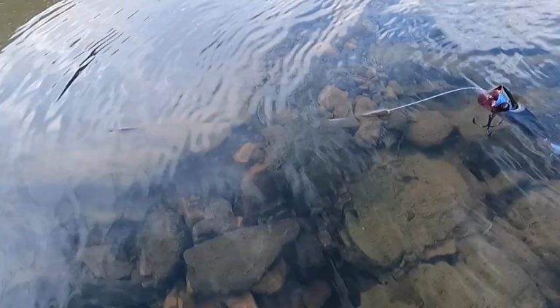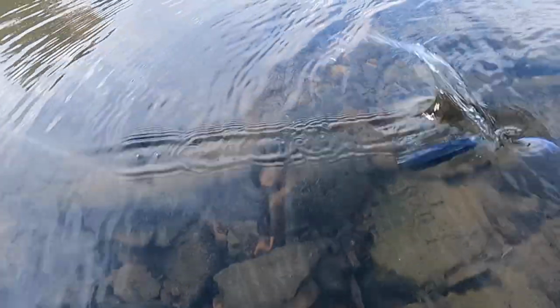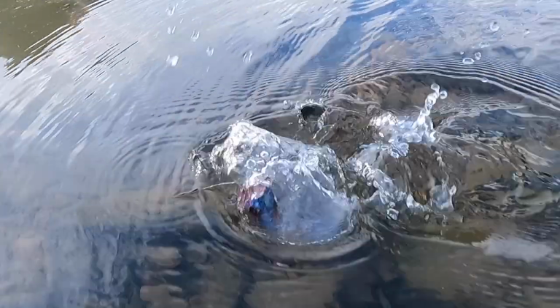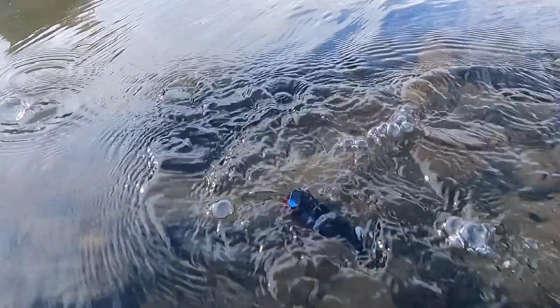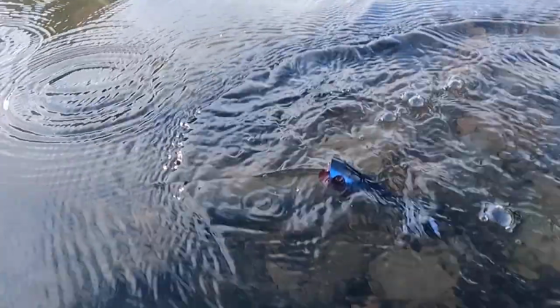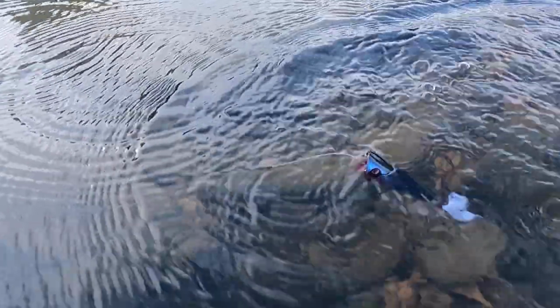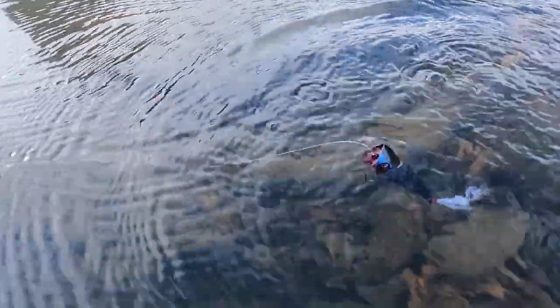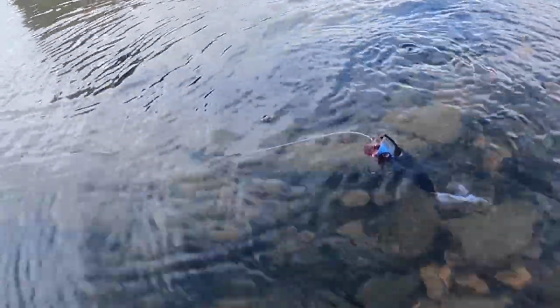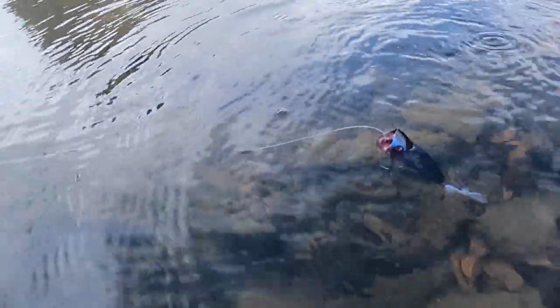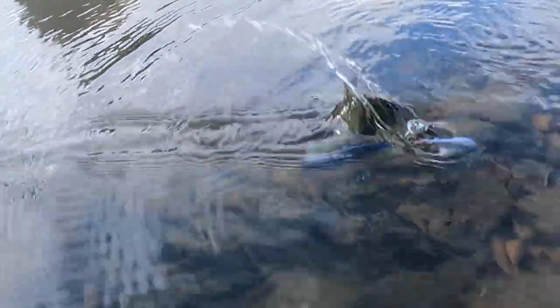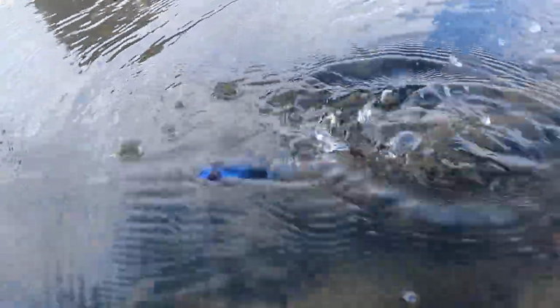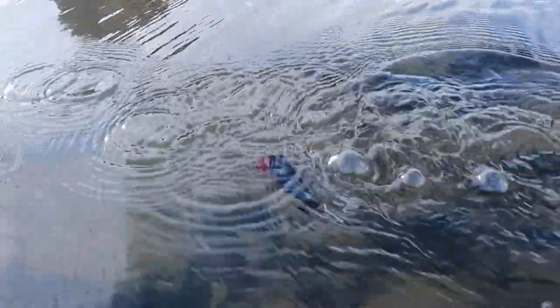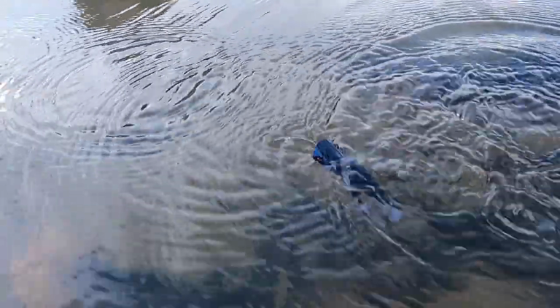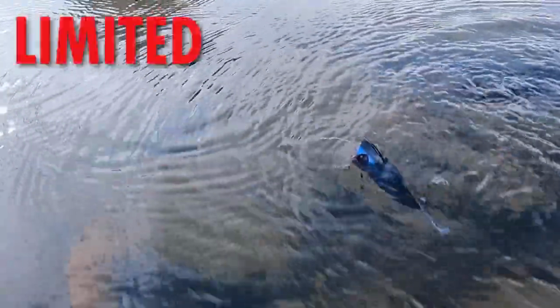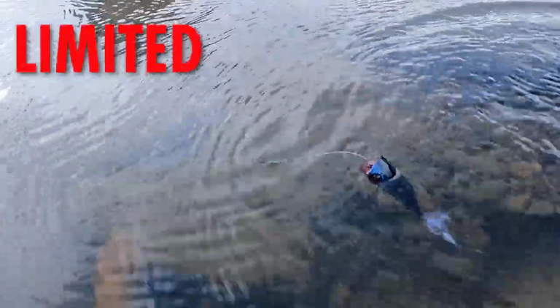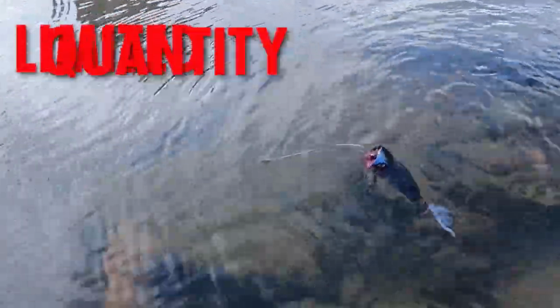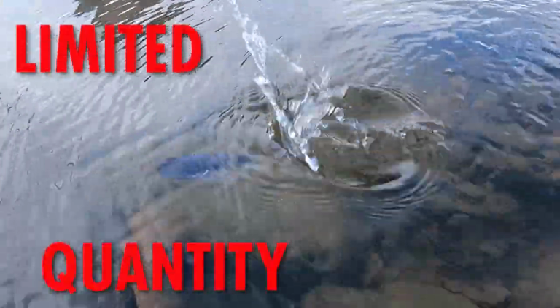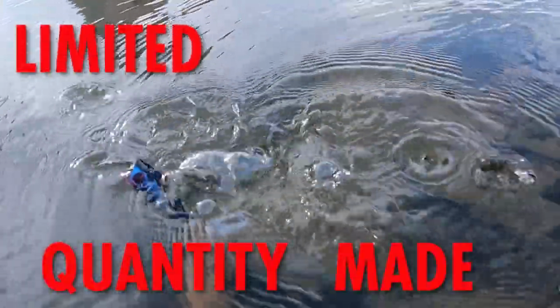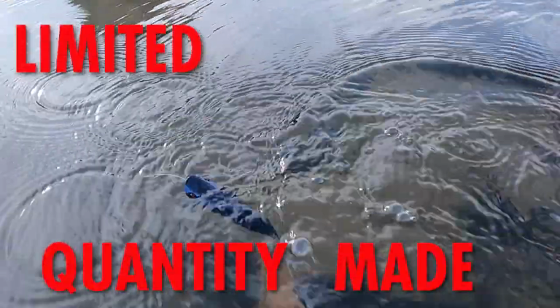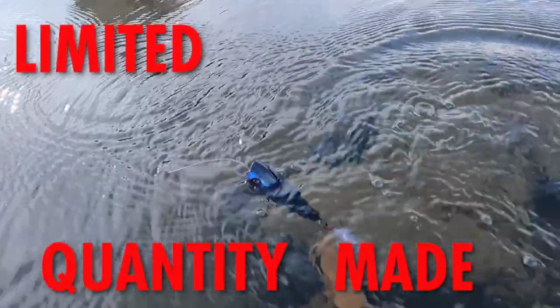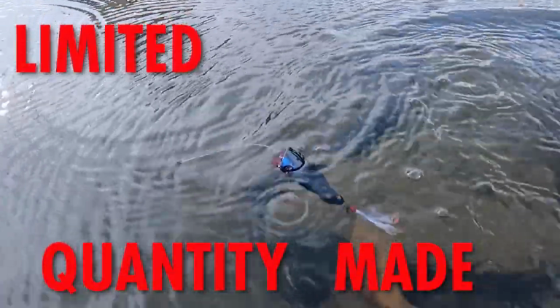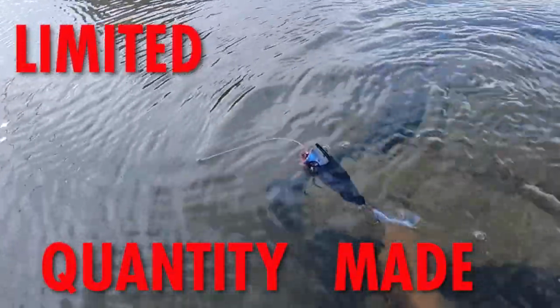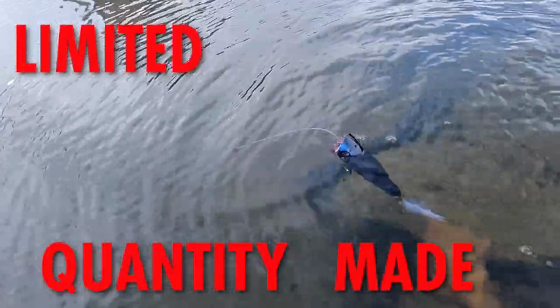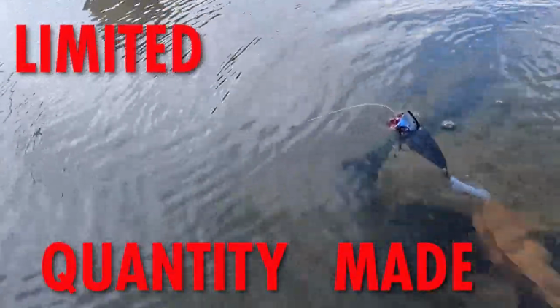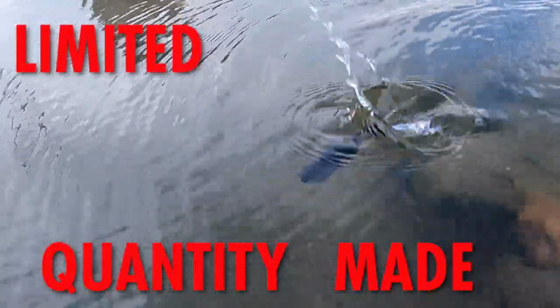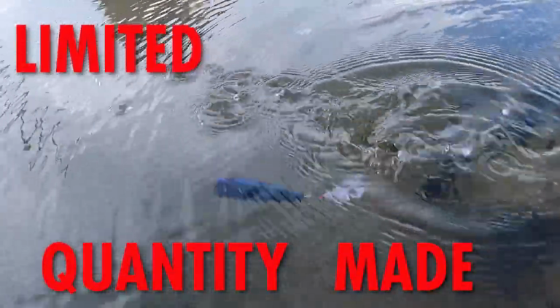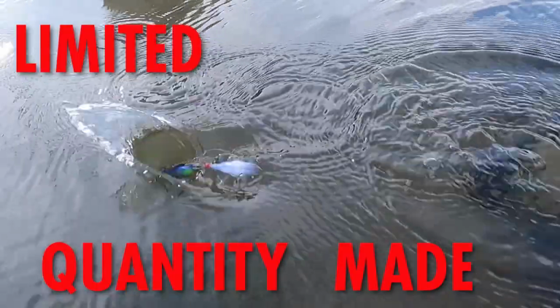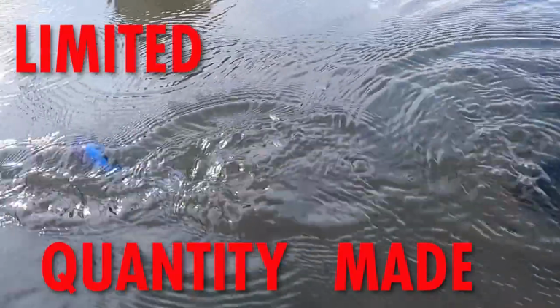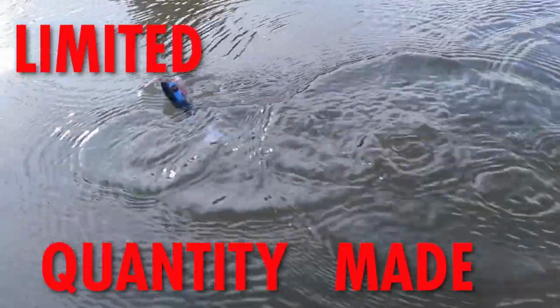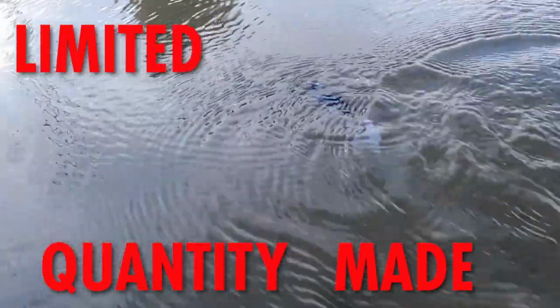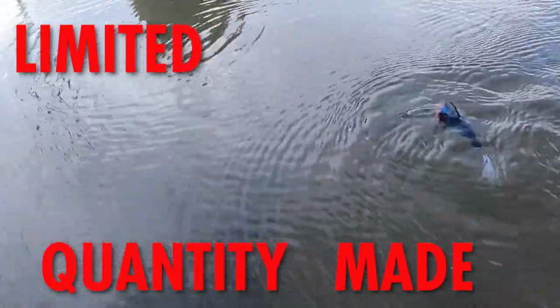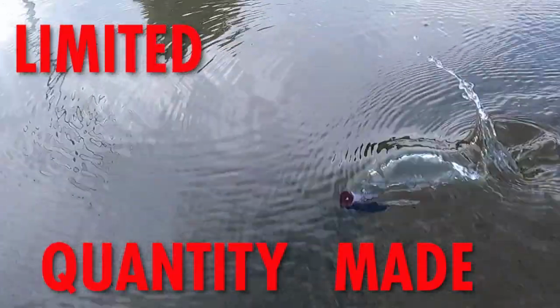This is an excellent shad imitating pattern. Anytime you're chasing bass up shallow next to visible covers such as docks, rocks, wood, or lay downs.